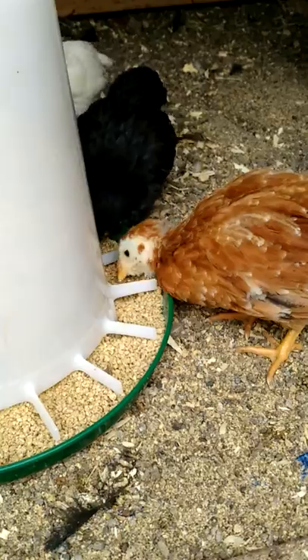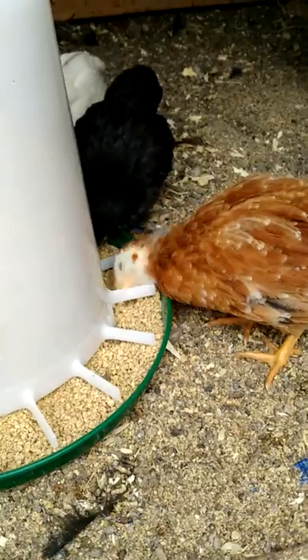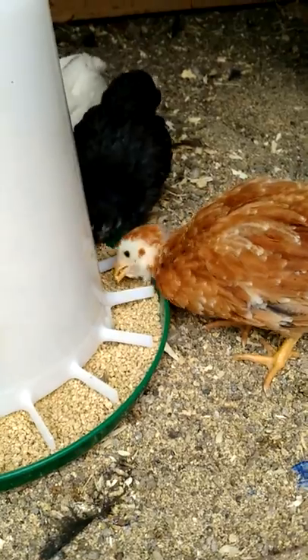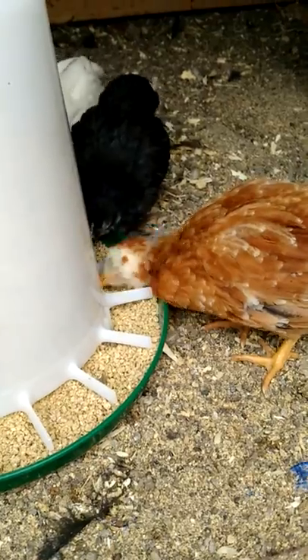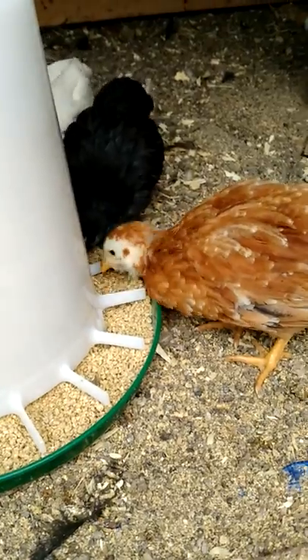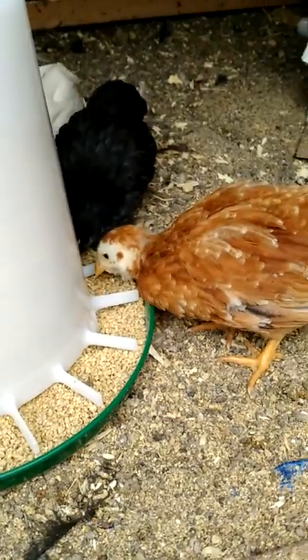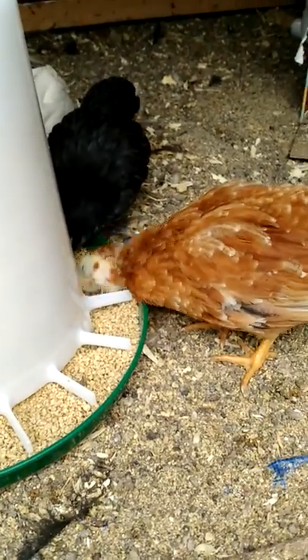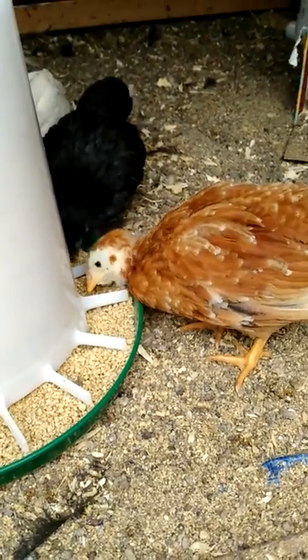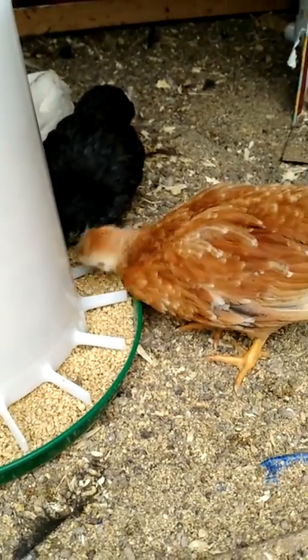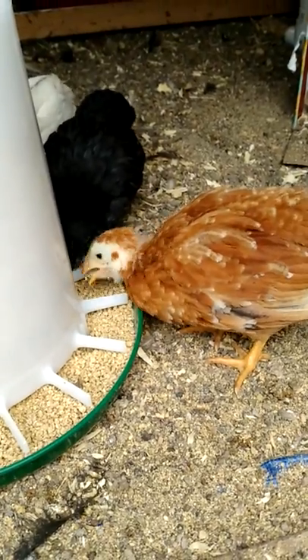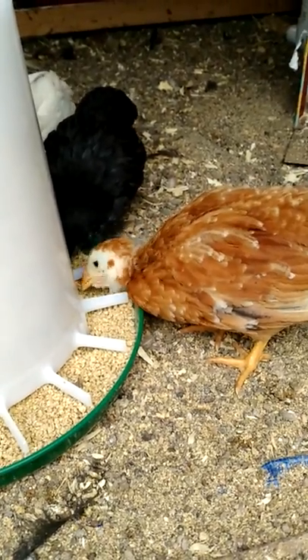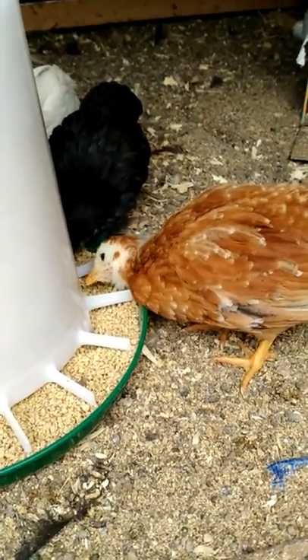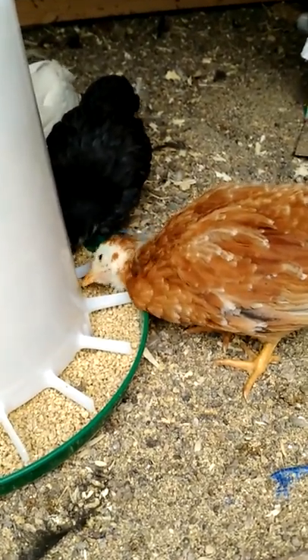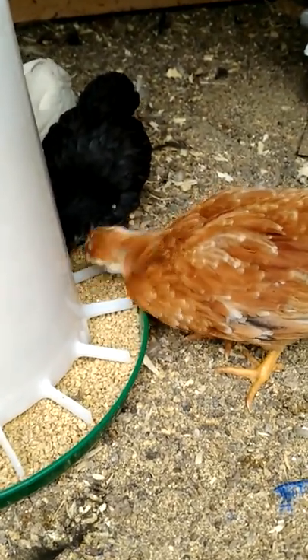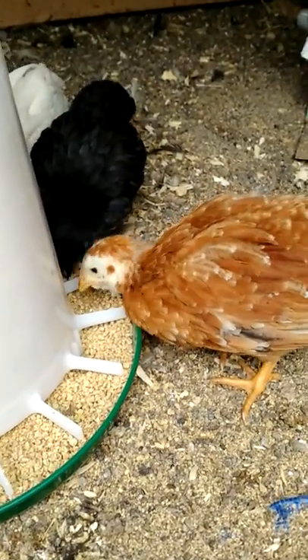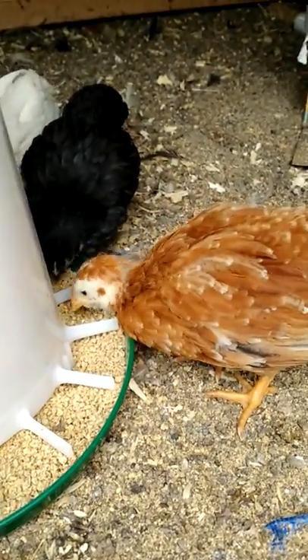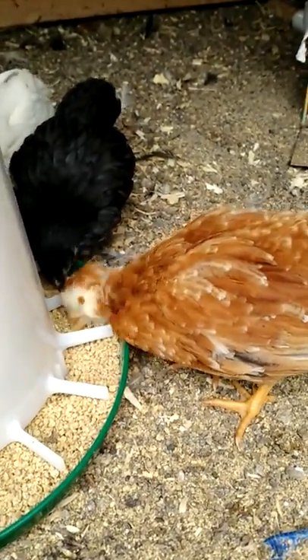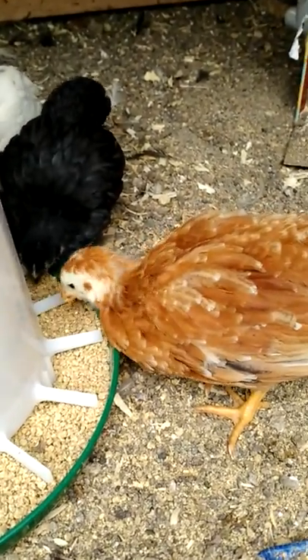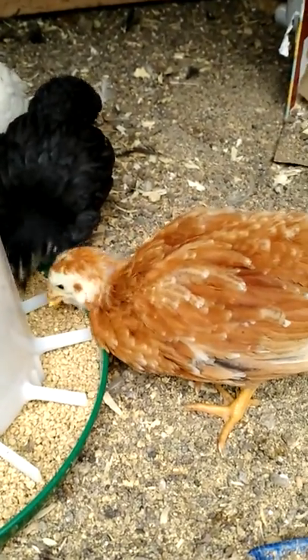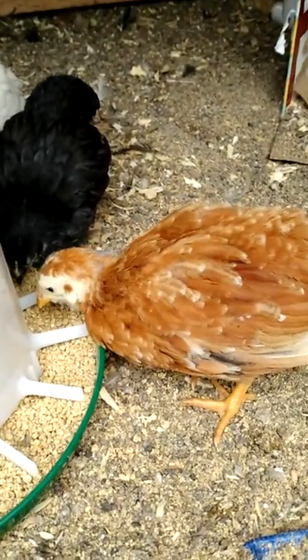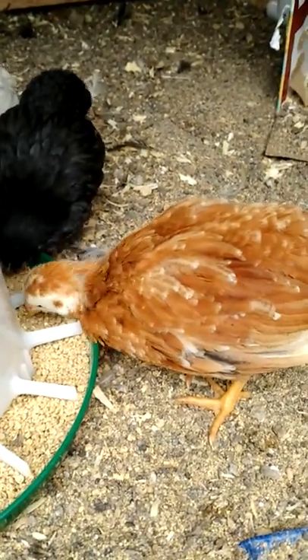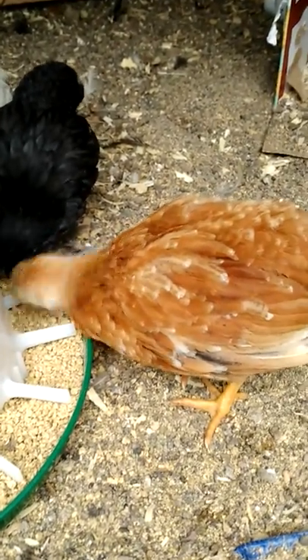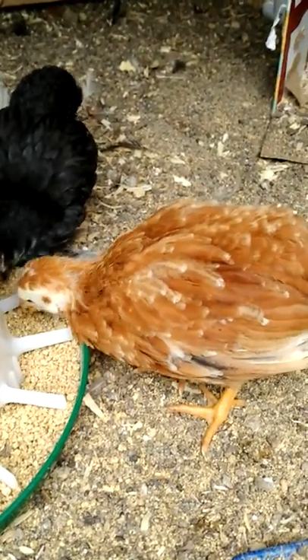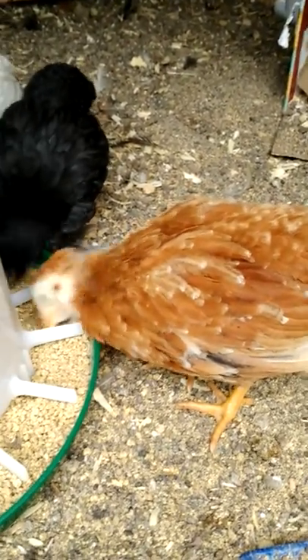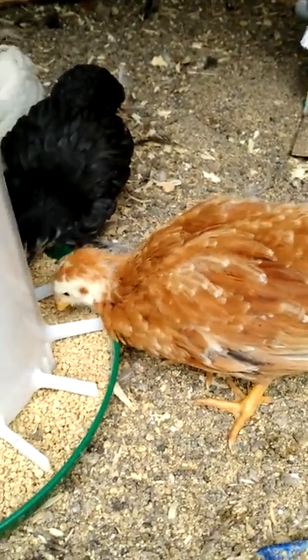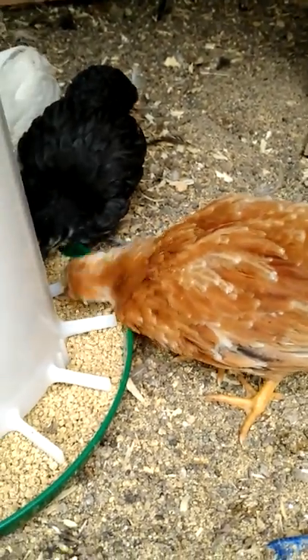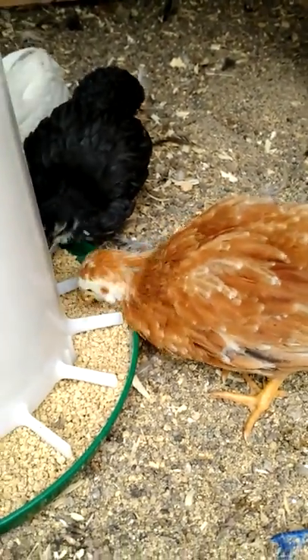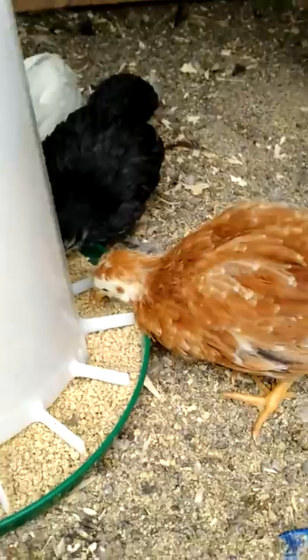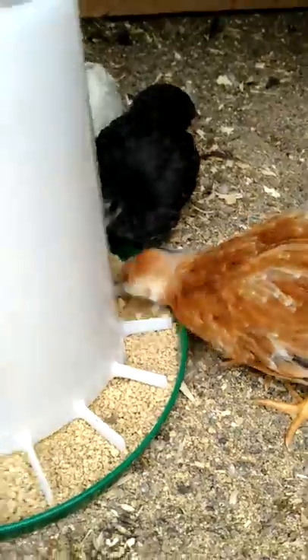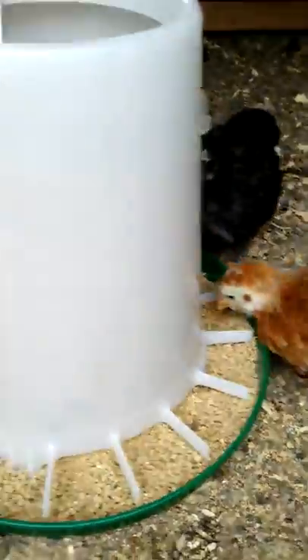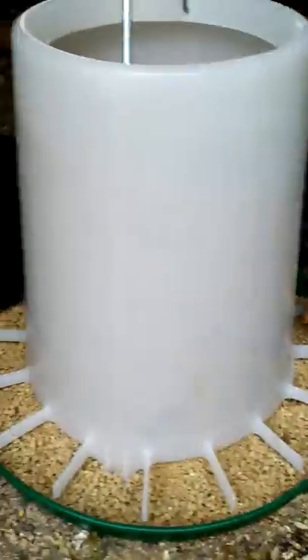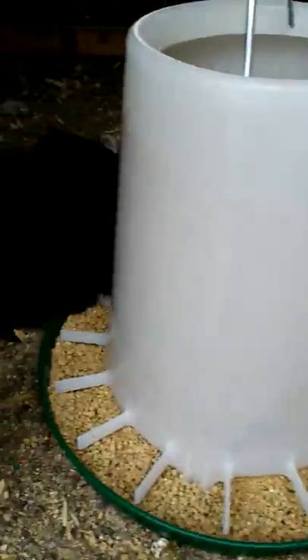Good morning, babies. It's coop cleaning day. You're about to have a fresh coop.